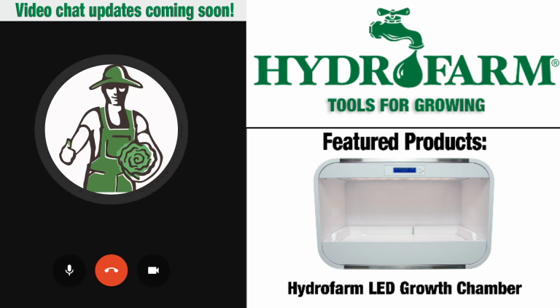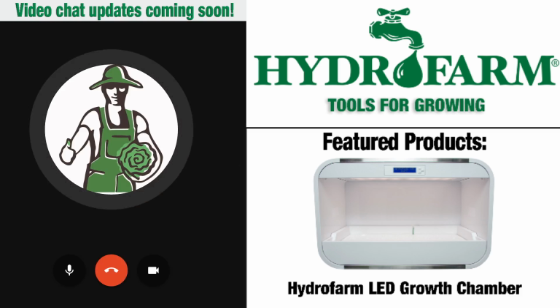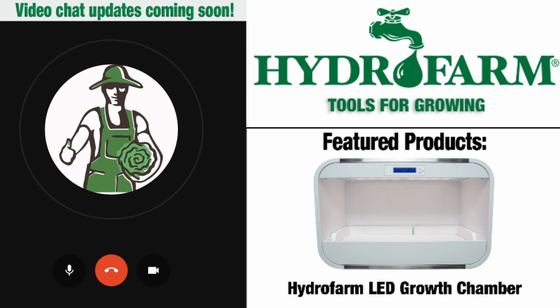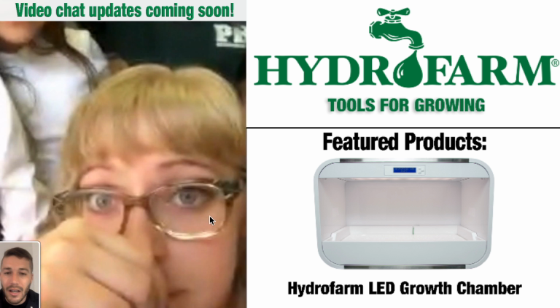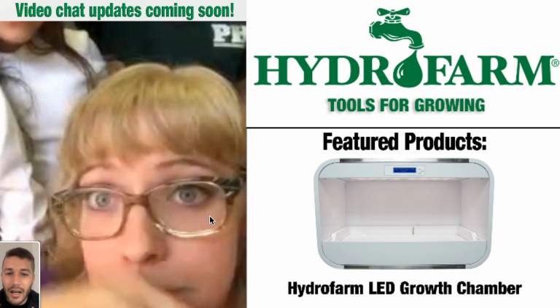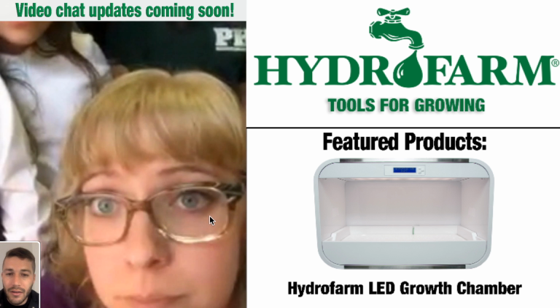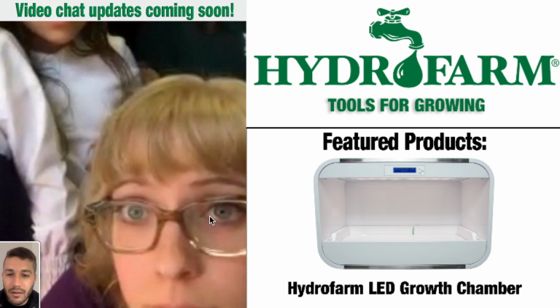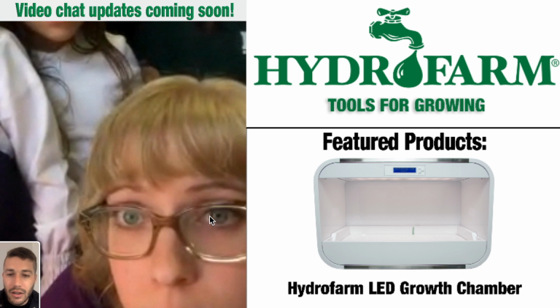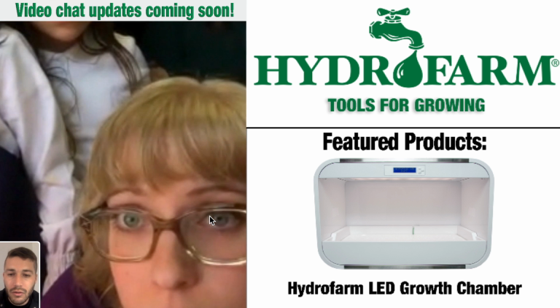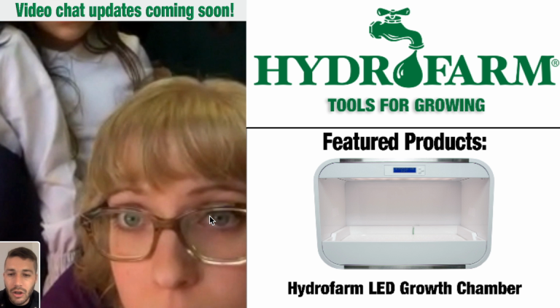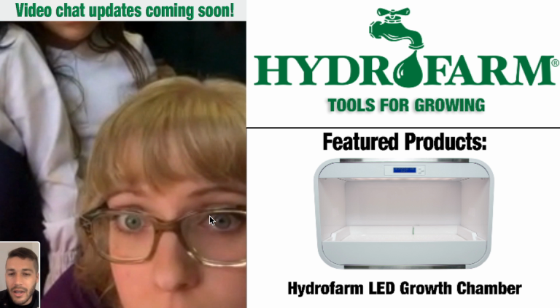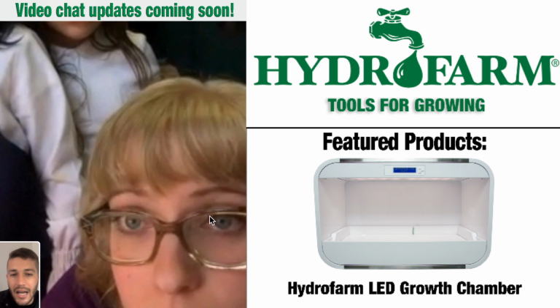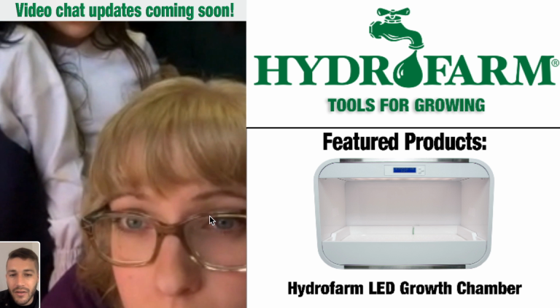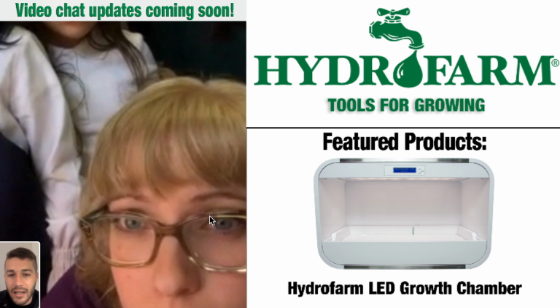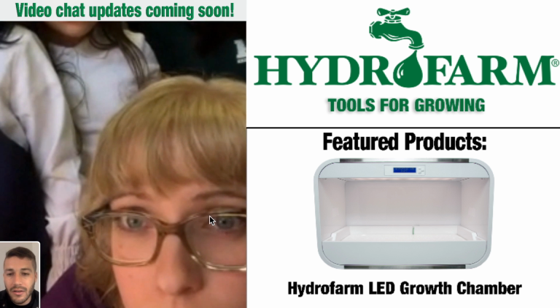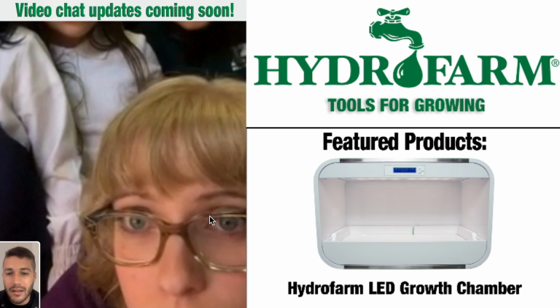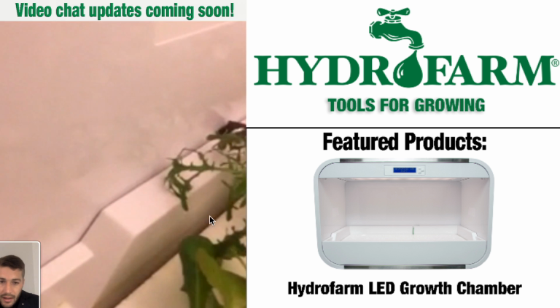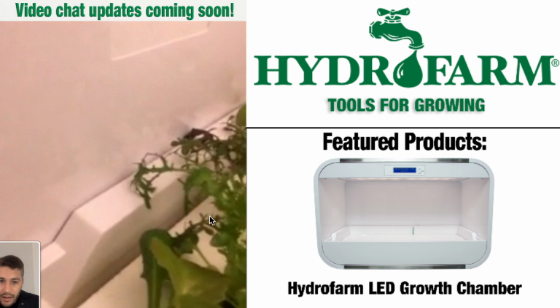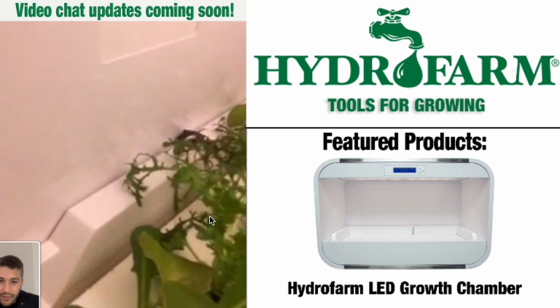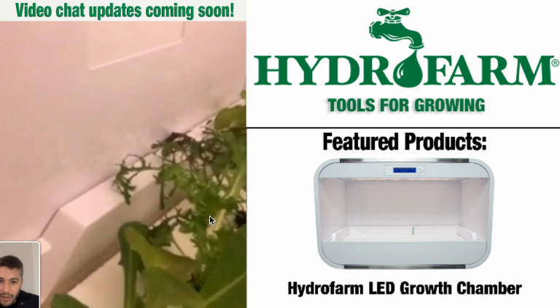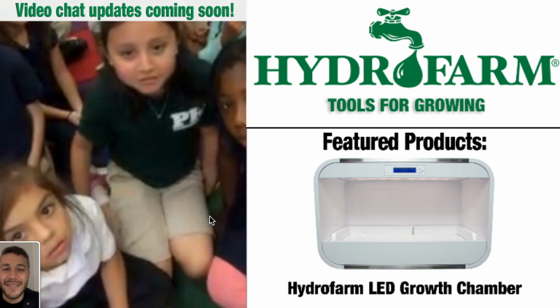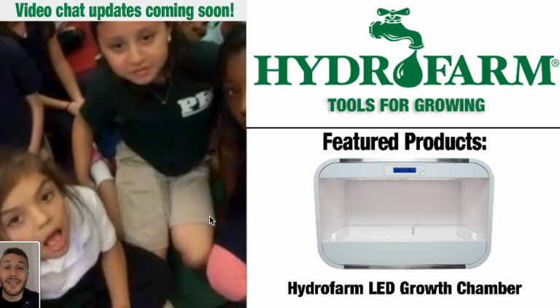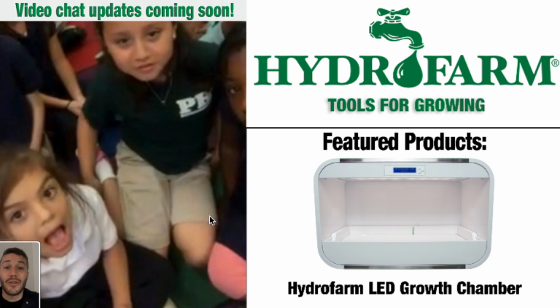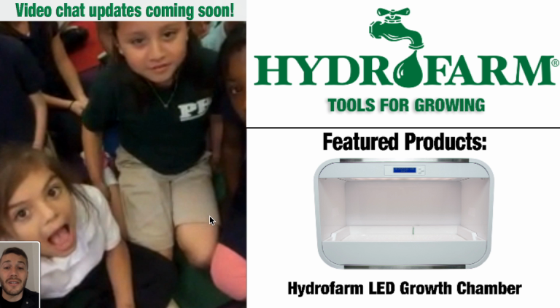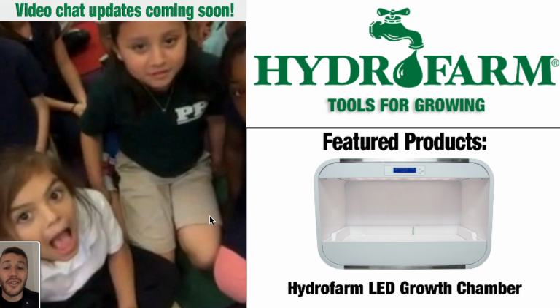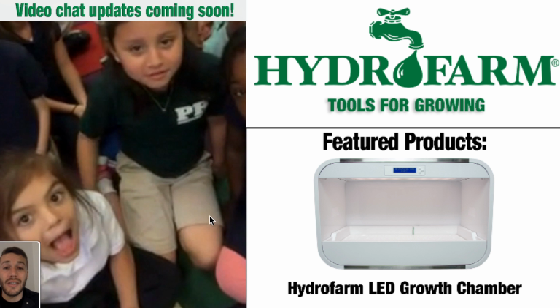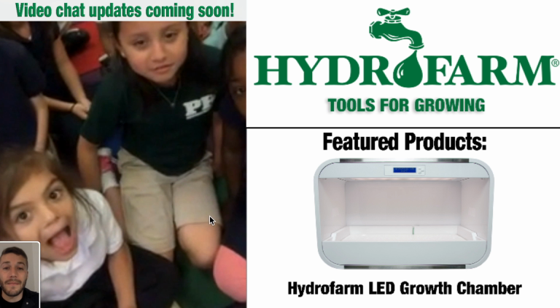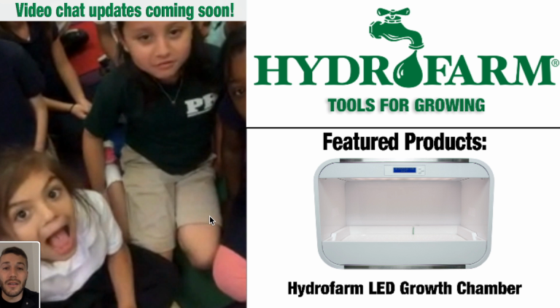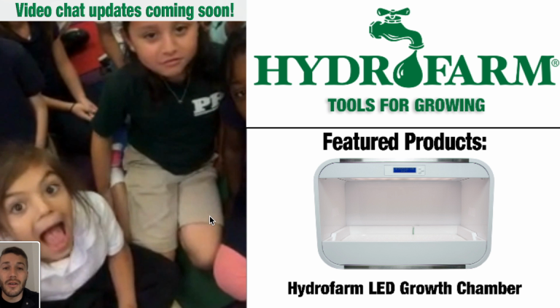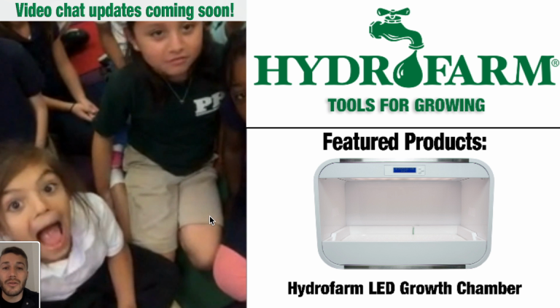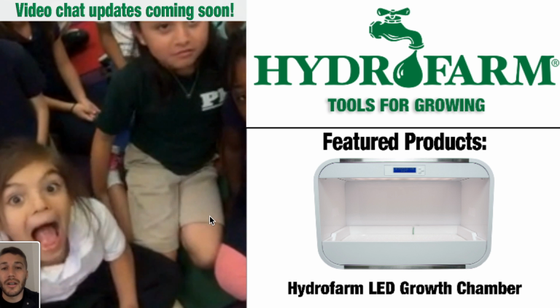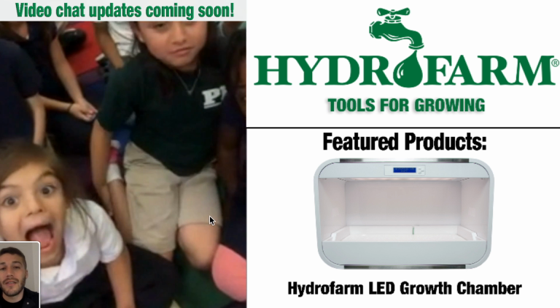Ground control to kid astronauts — wow, those have grown a lot! Those are probably like double the size at least.